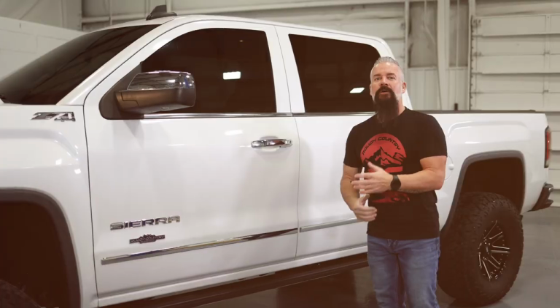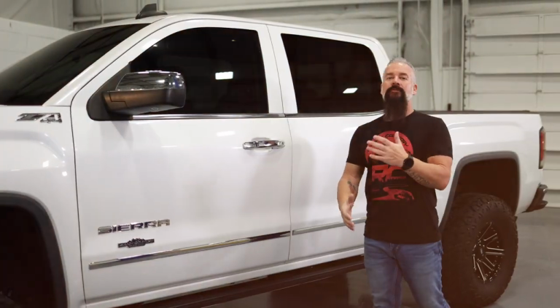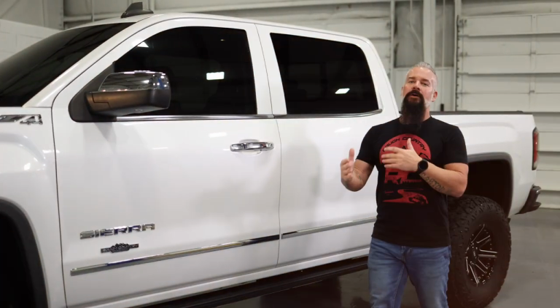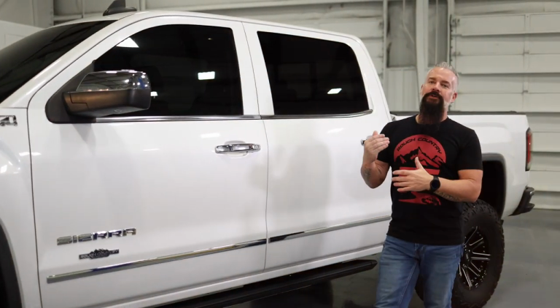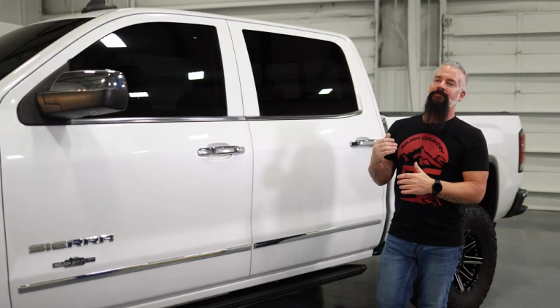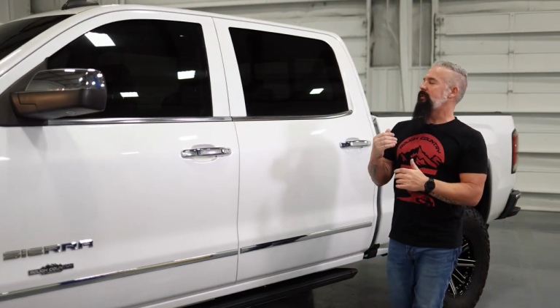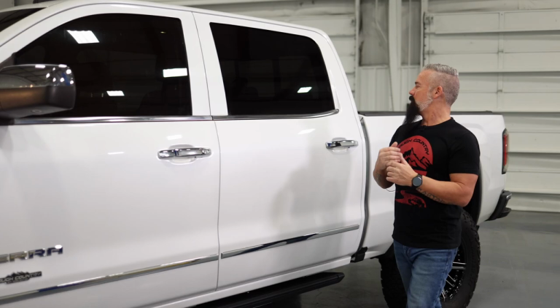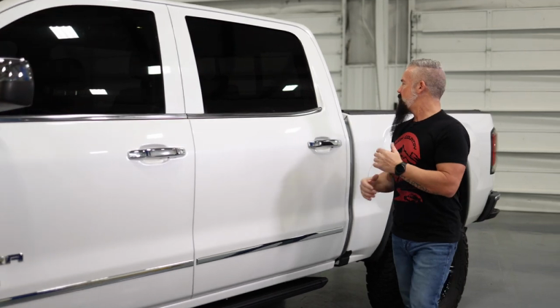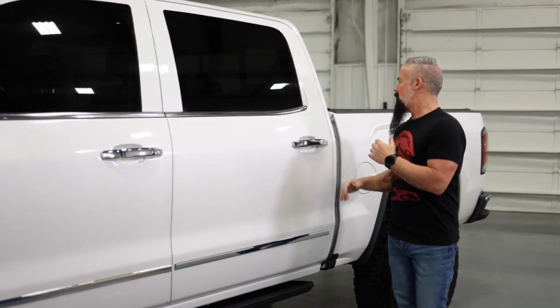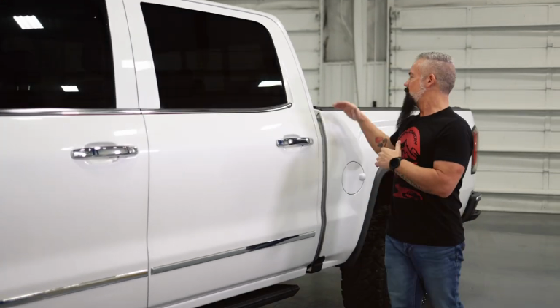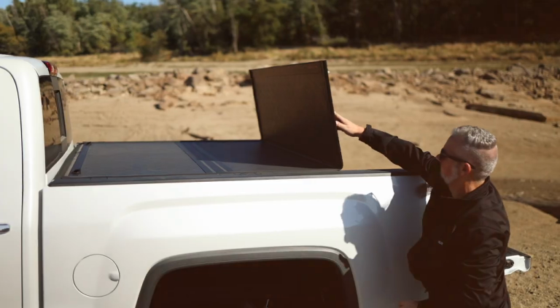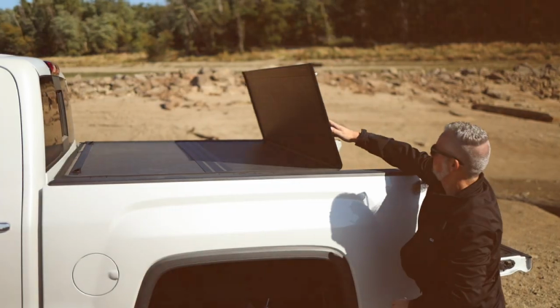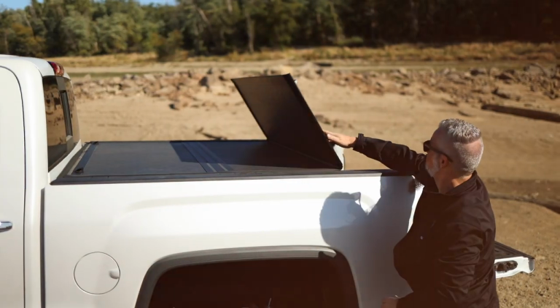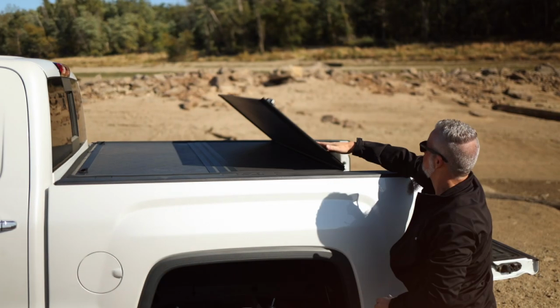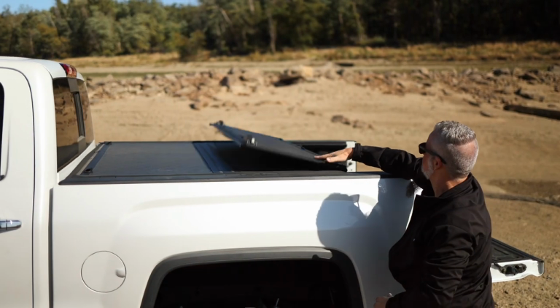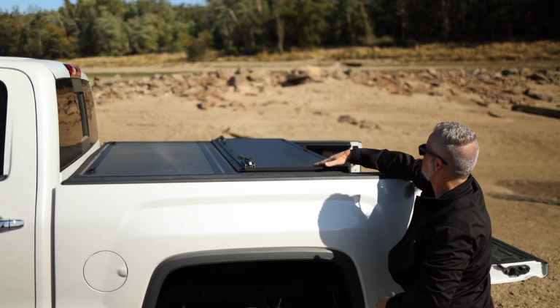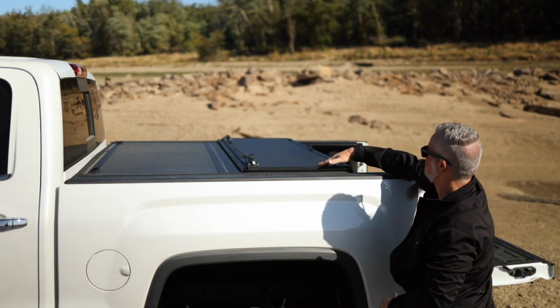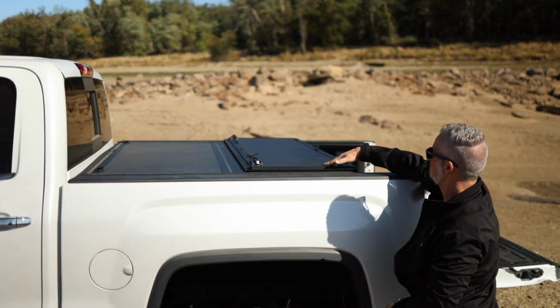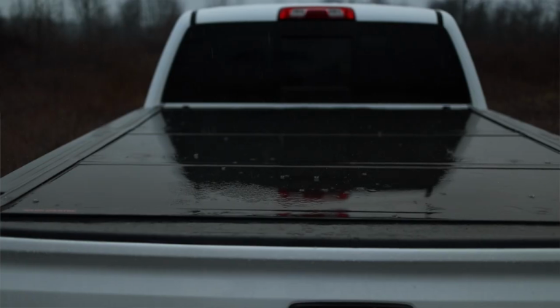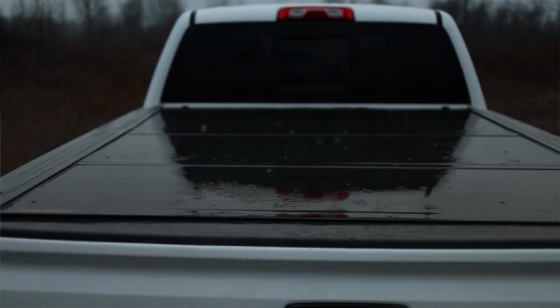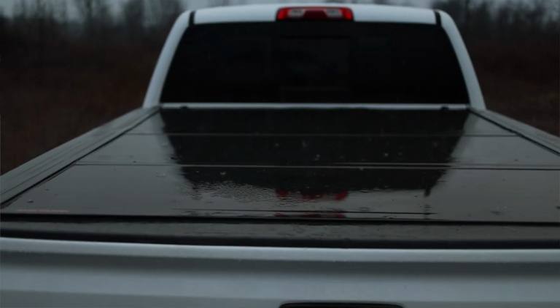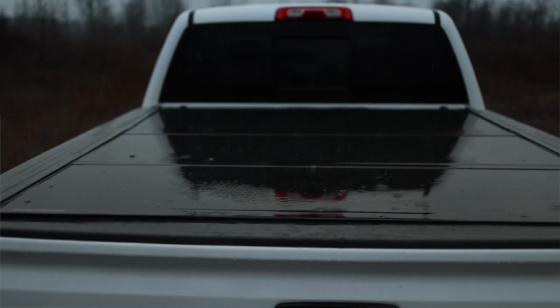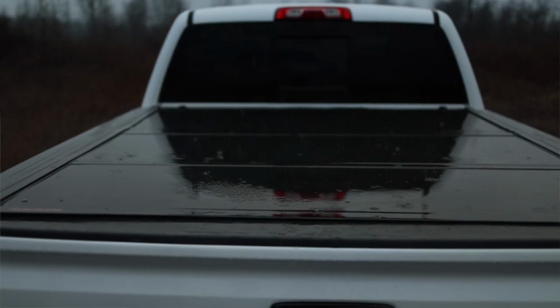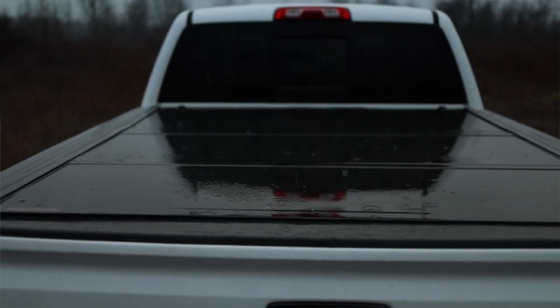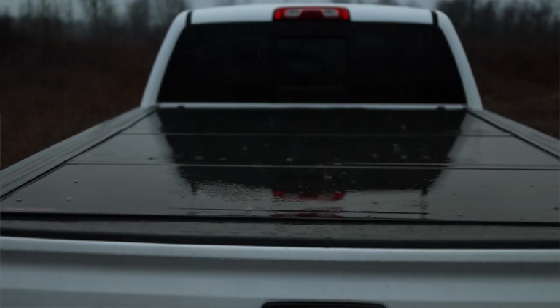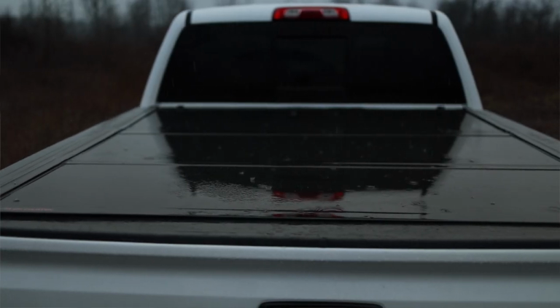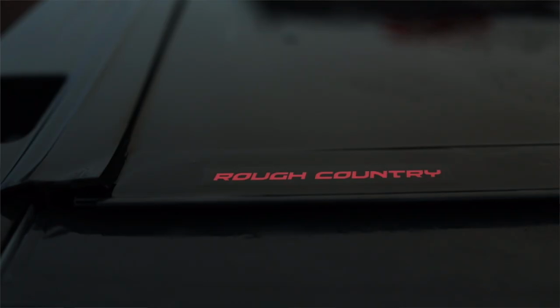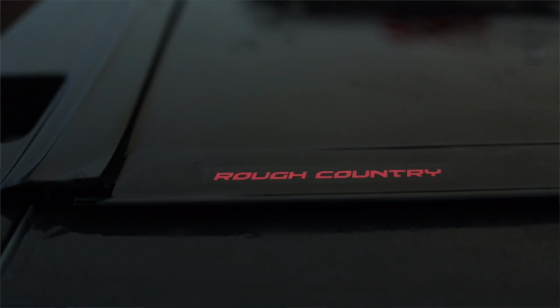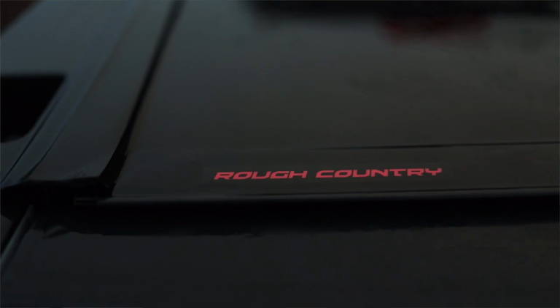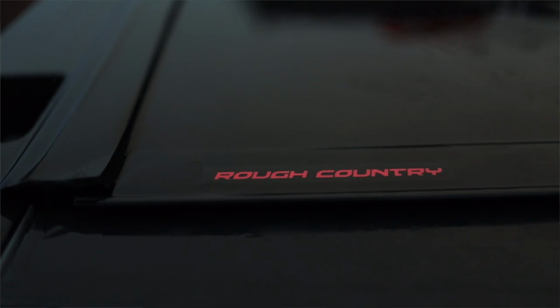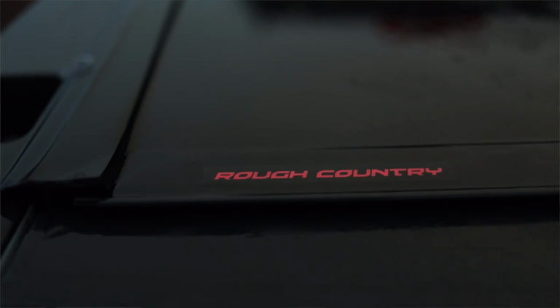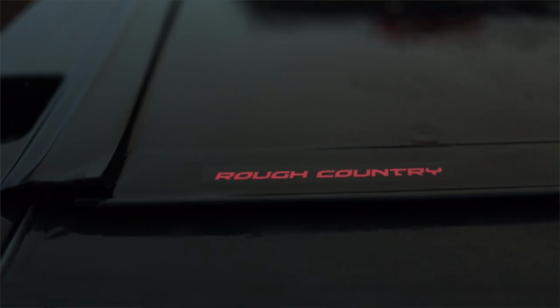We've also outfitted it with our low-profile hard tonneau cover — nice and sleek, protecting everything in the bed.